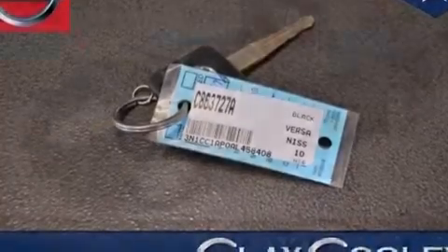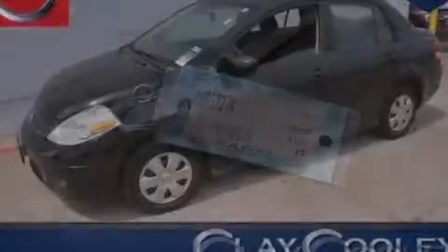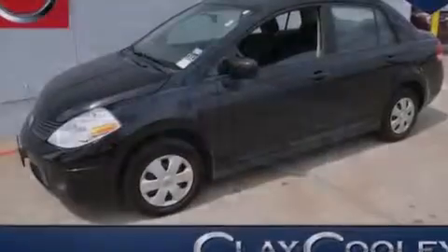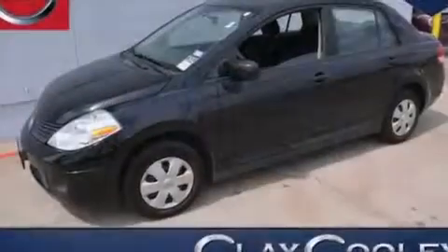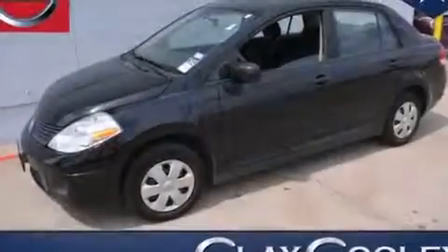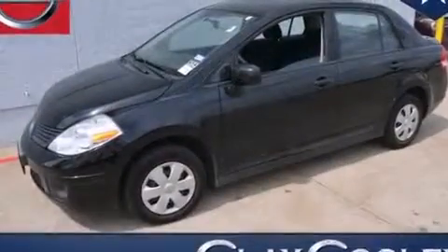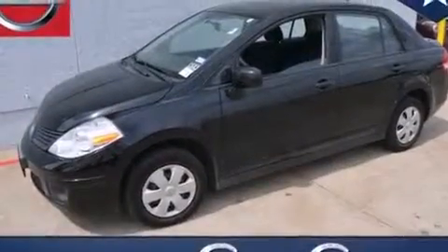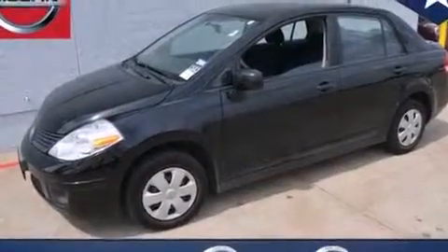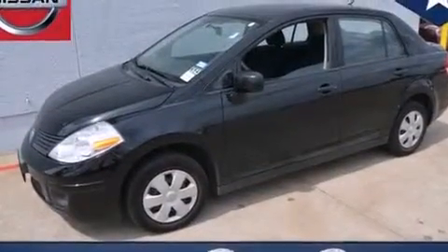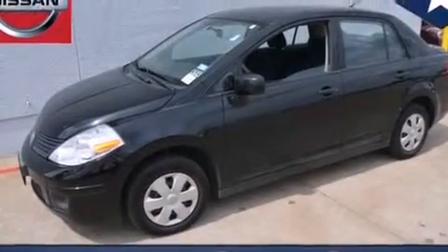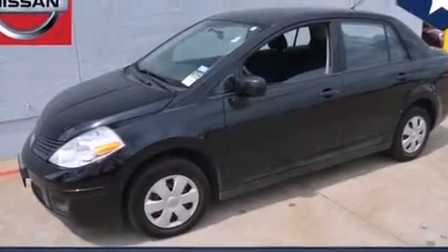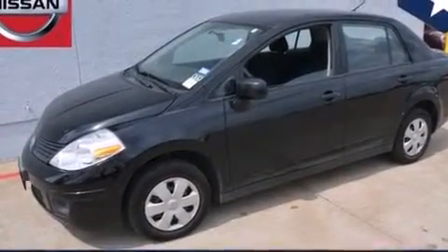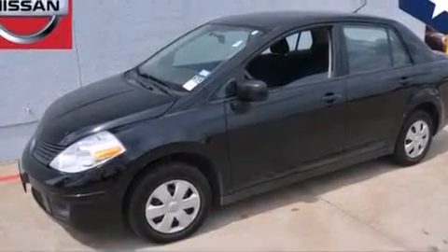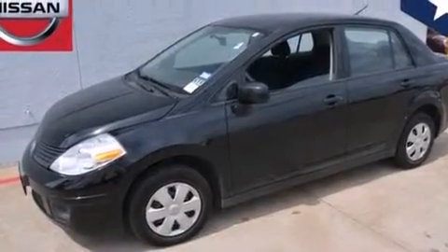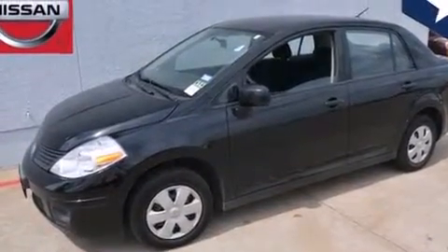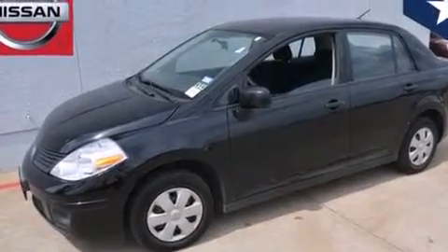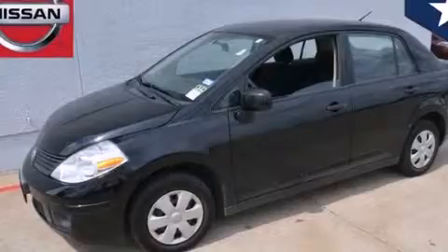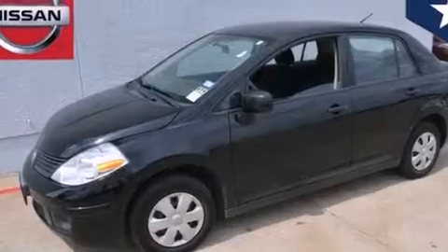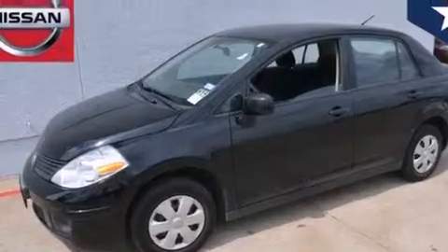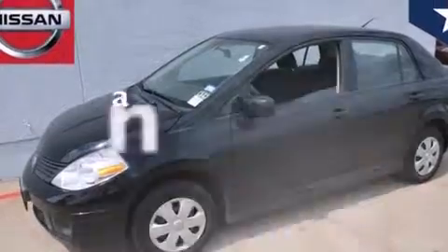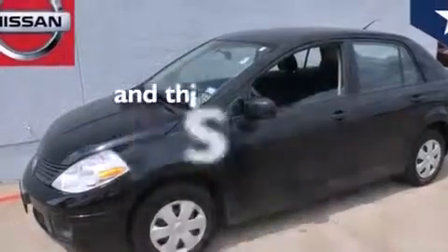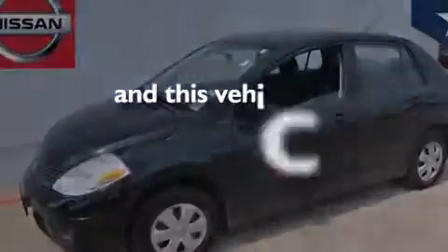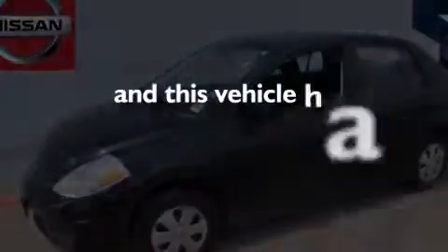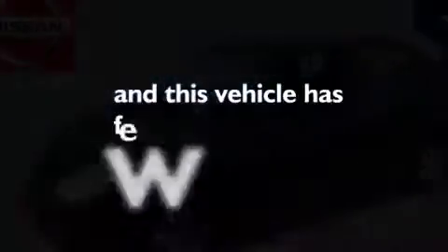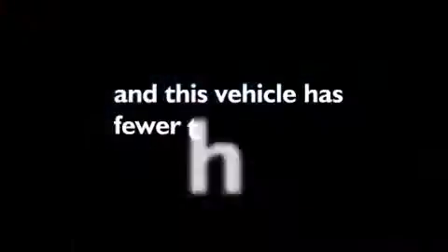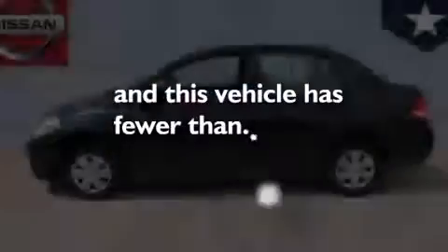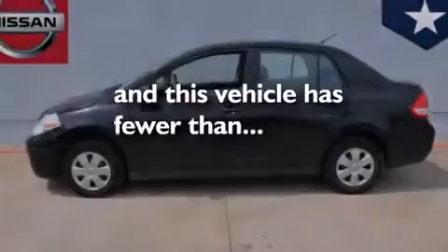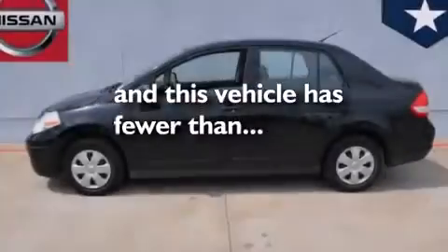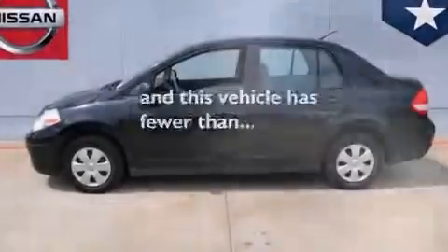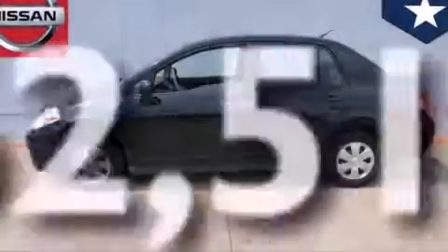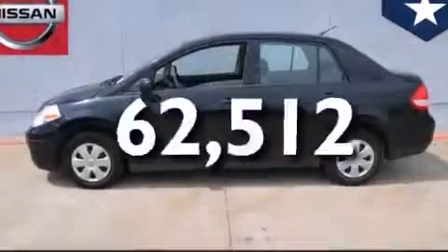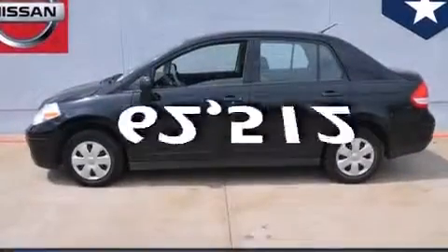An energy absorbing steering column, rear impact crumple zones, and this vehicle has fewer than 63,000 miles on the odometer.